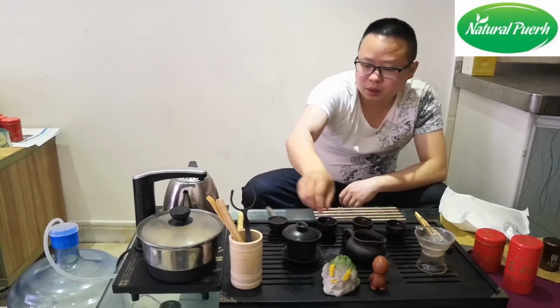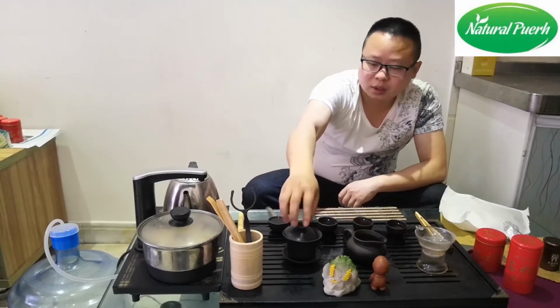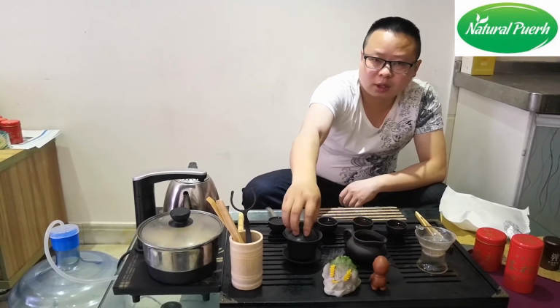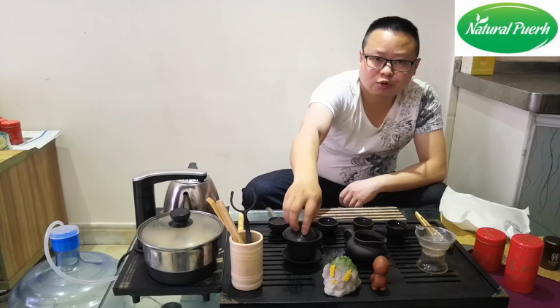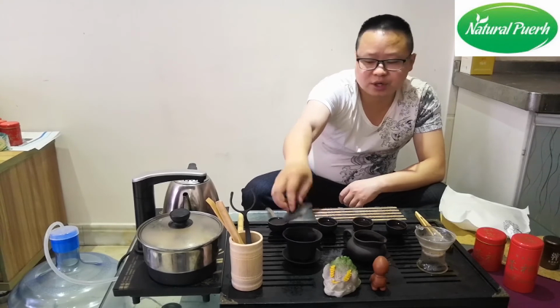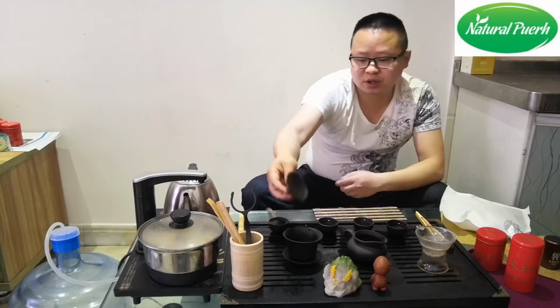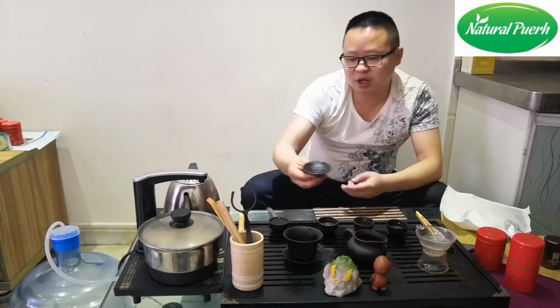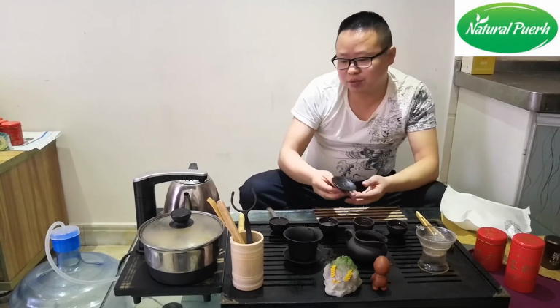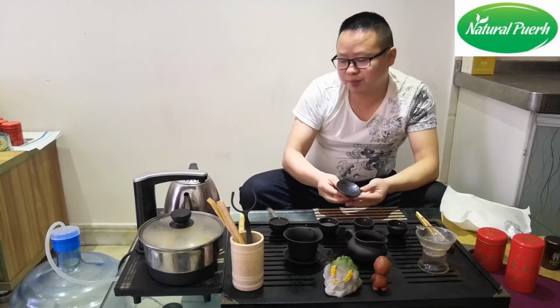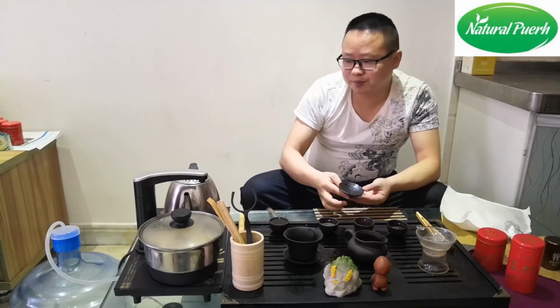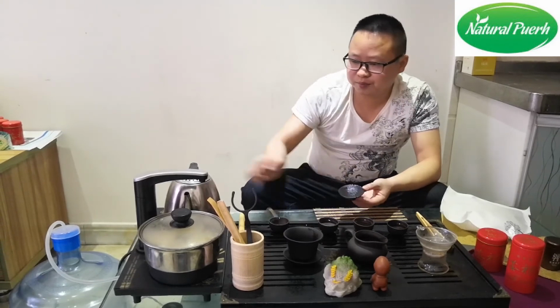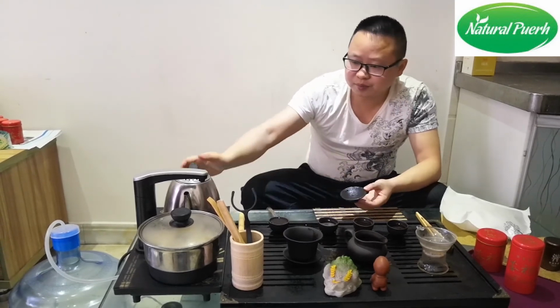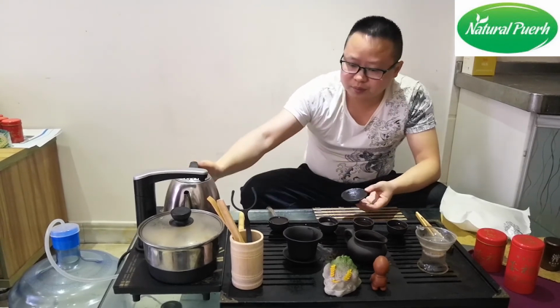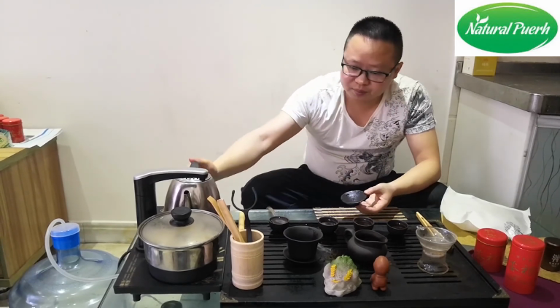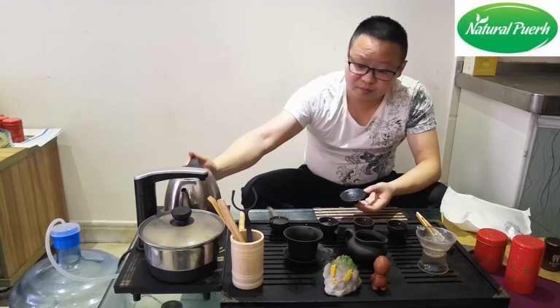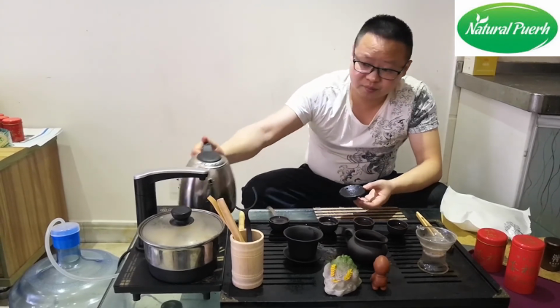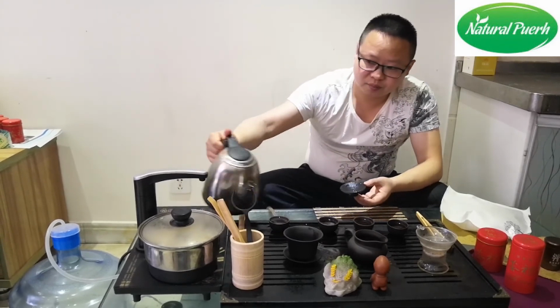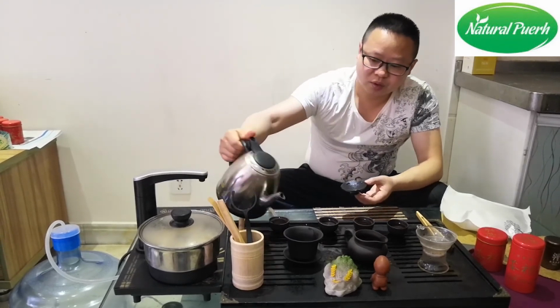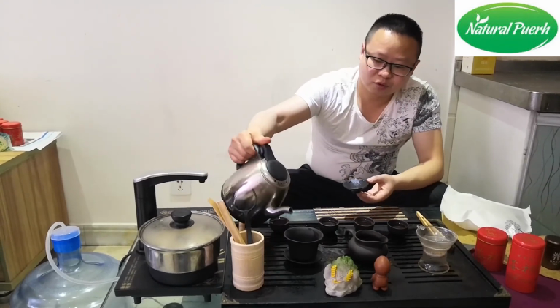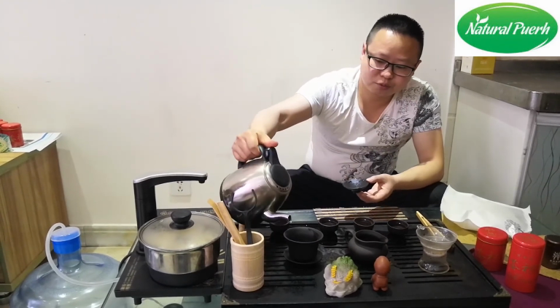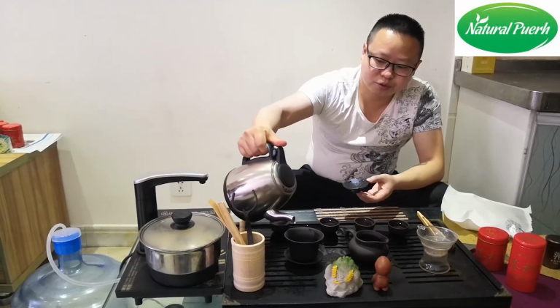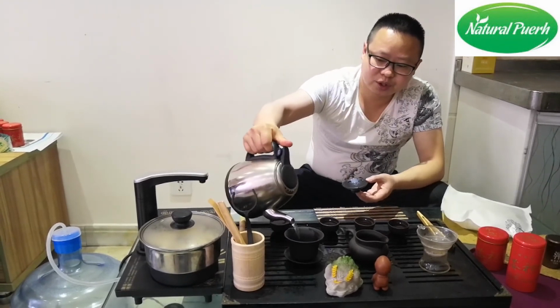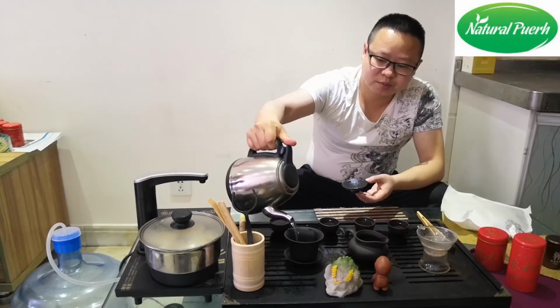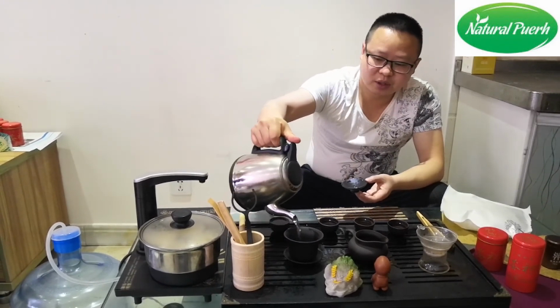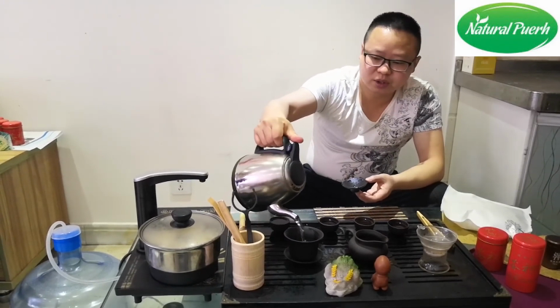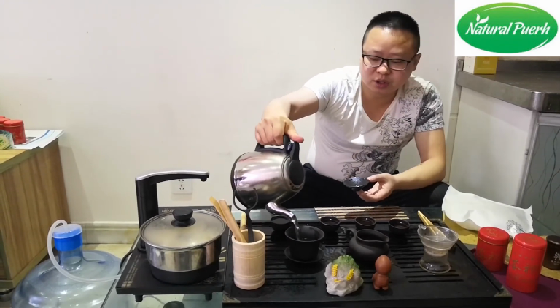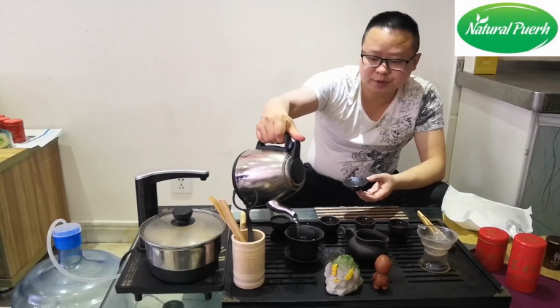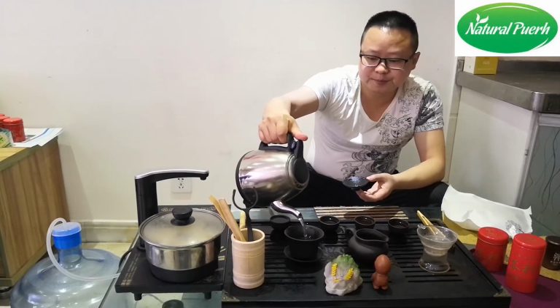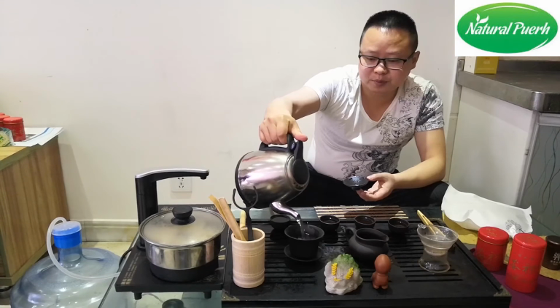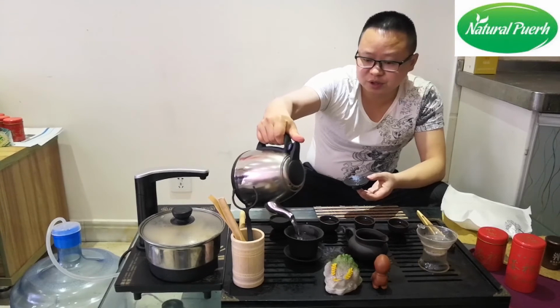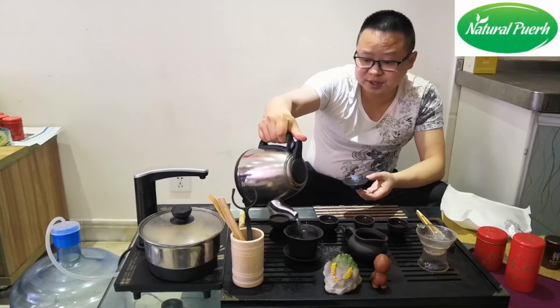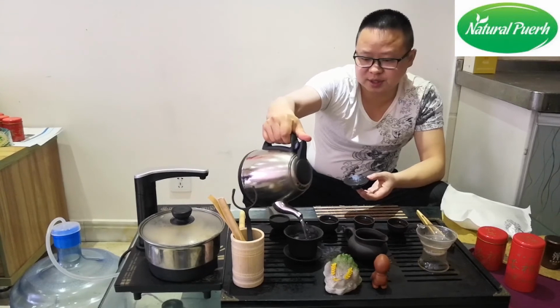Now we try the third cup — we'll brew it for about 20 seconds.